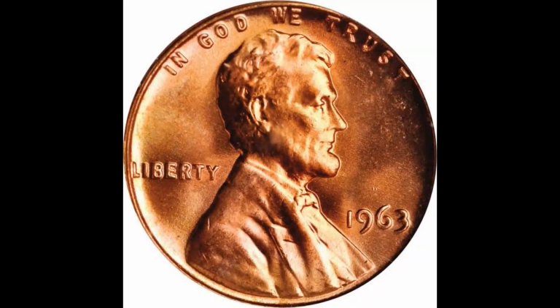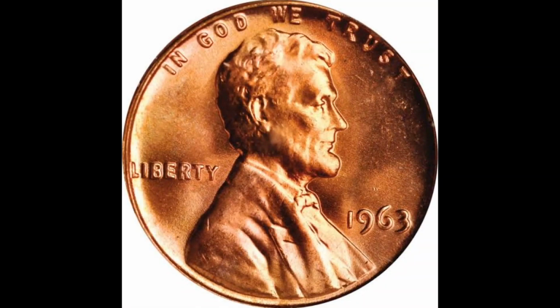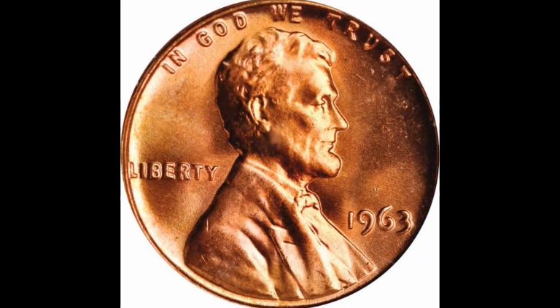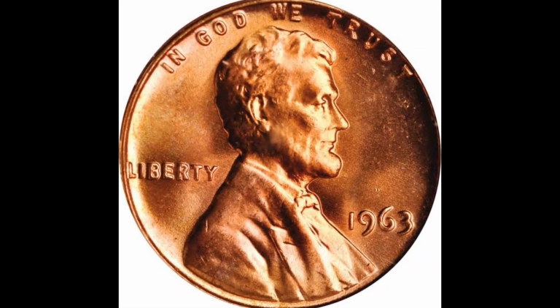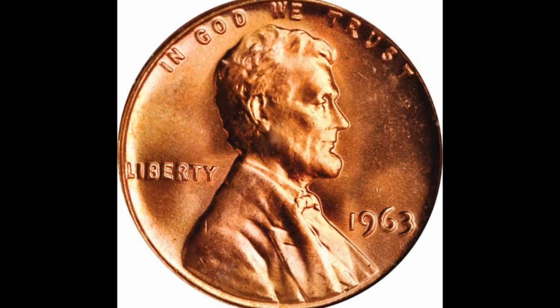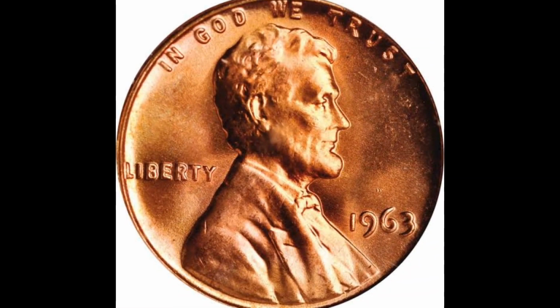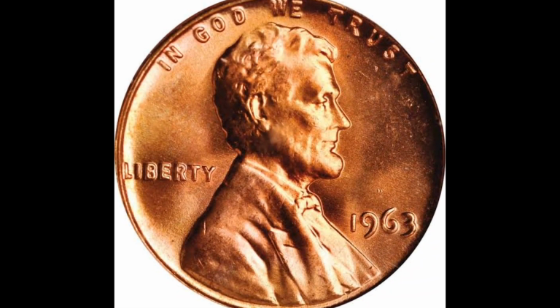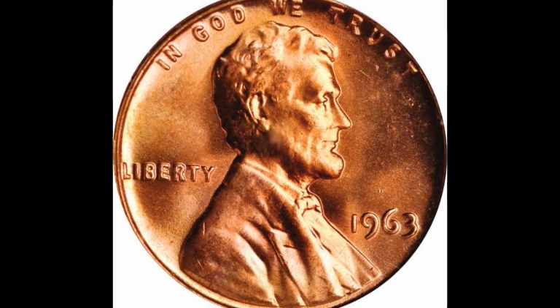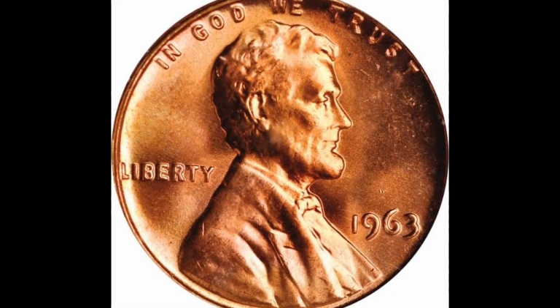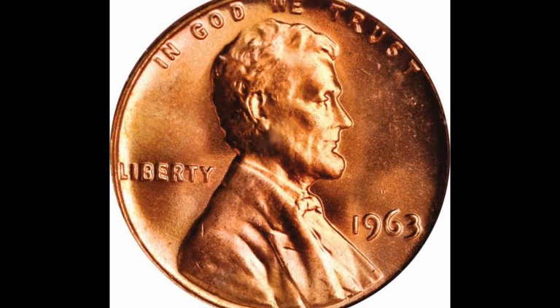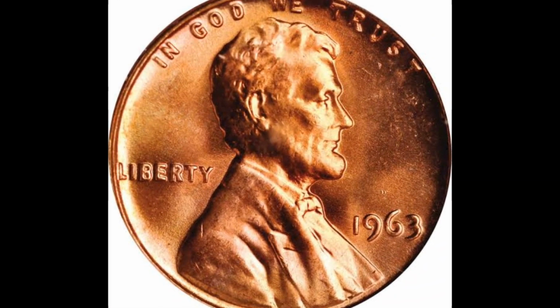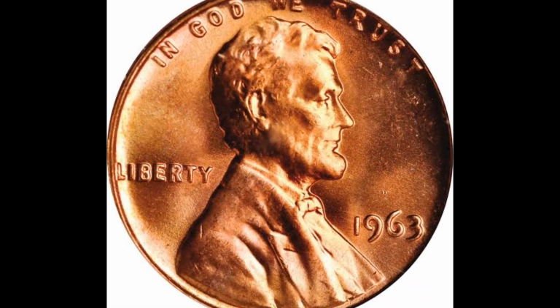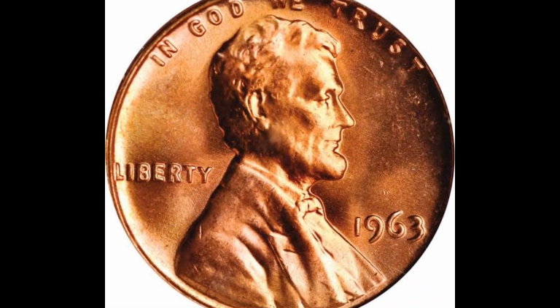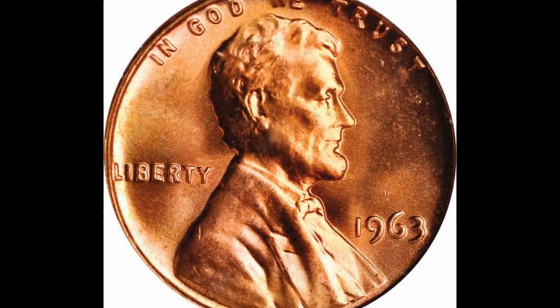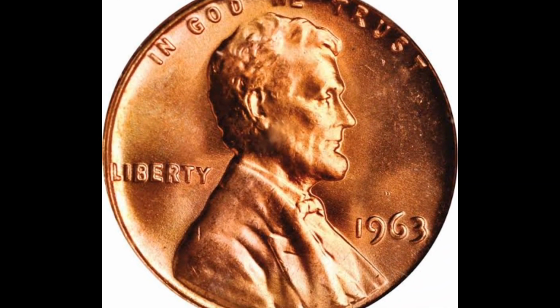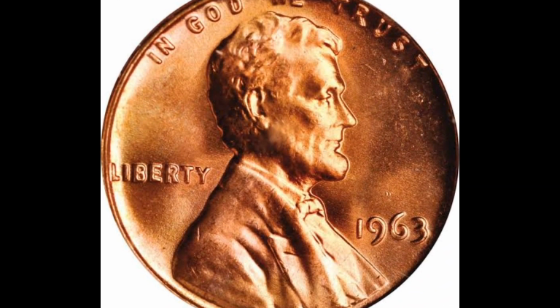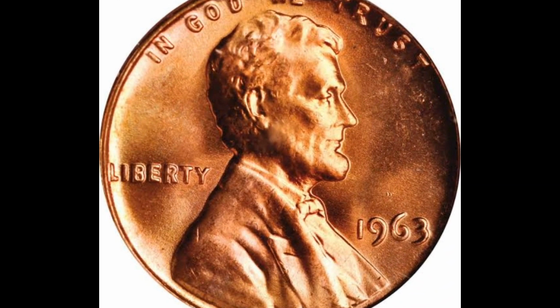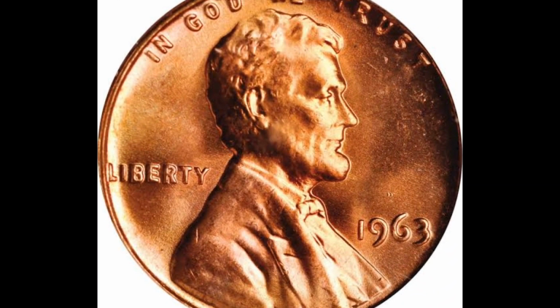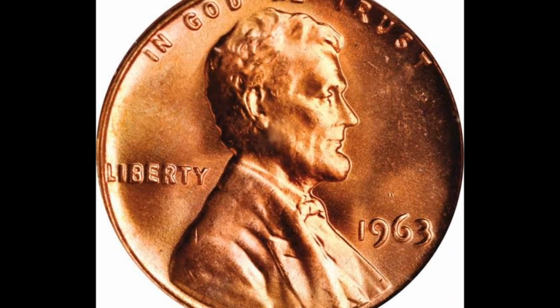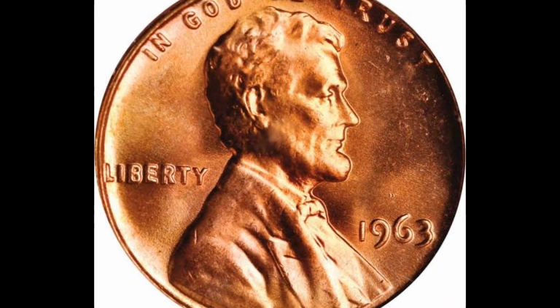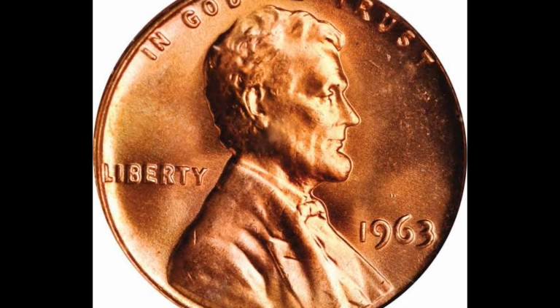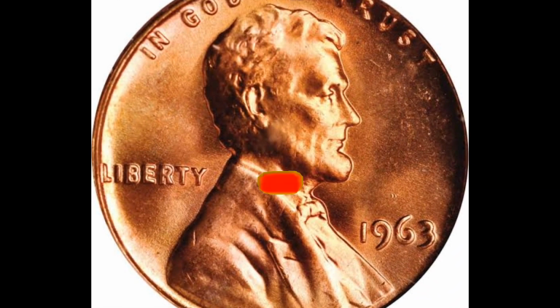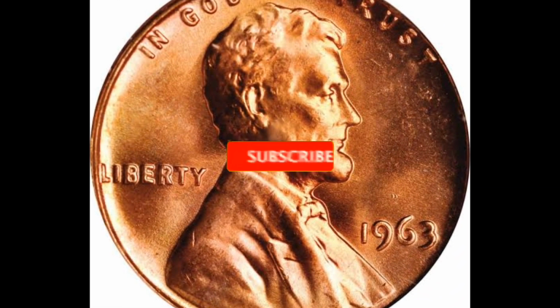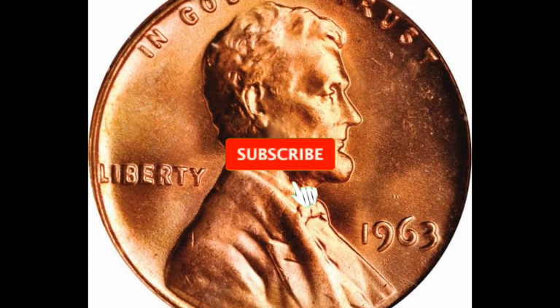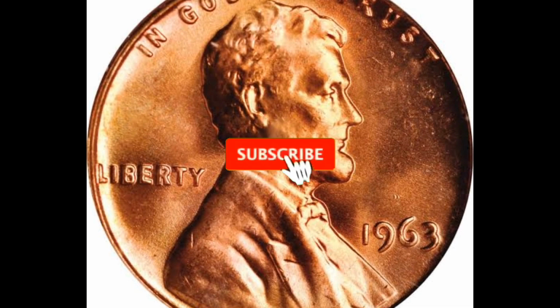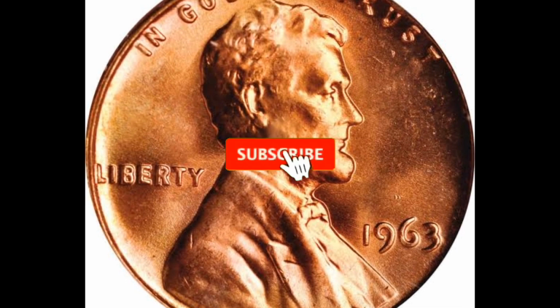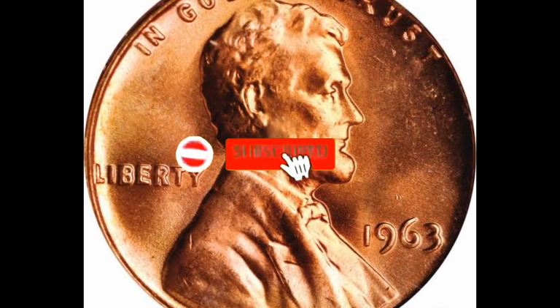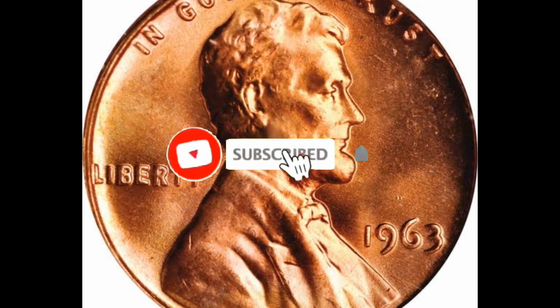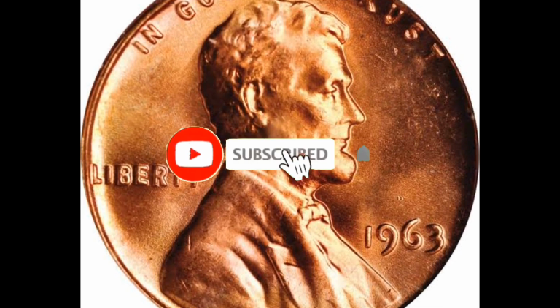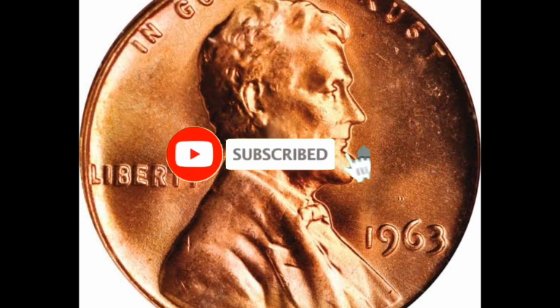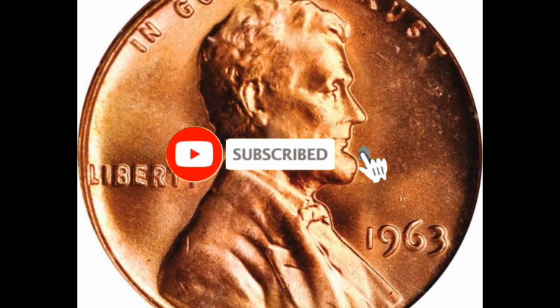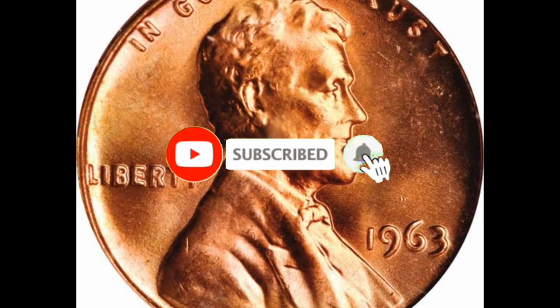What's the status, guys? Watch this video all the way through if you want to learn where you may put rare U.S. and international coins for sale.